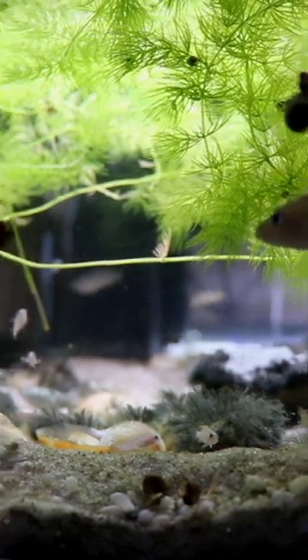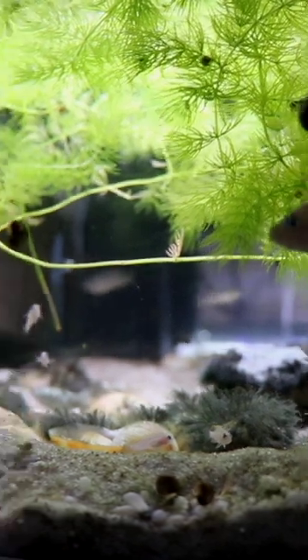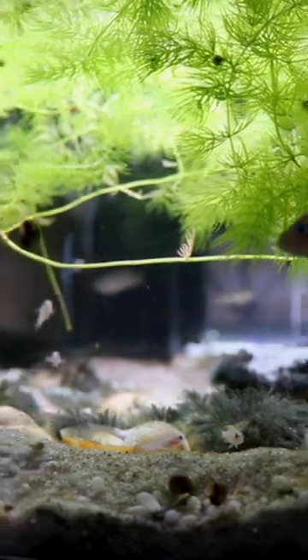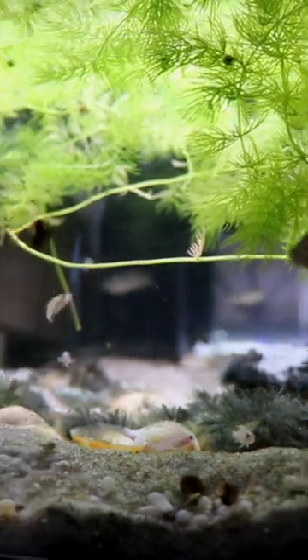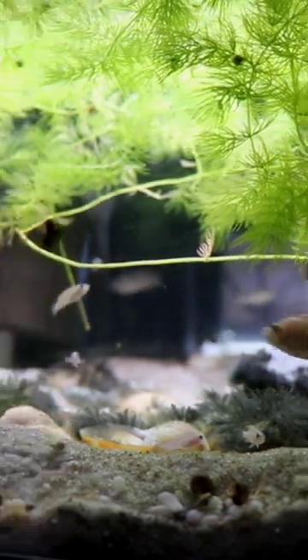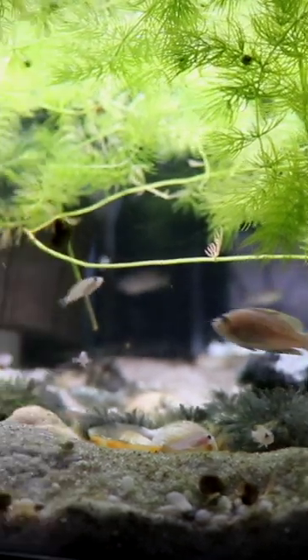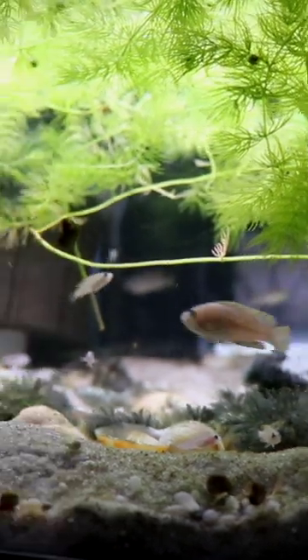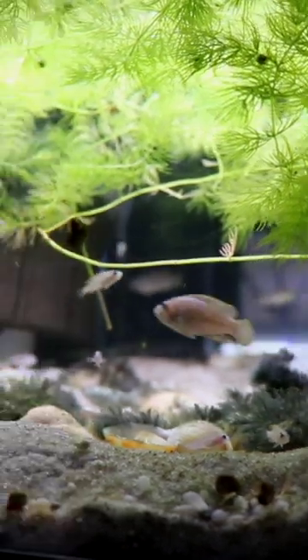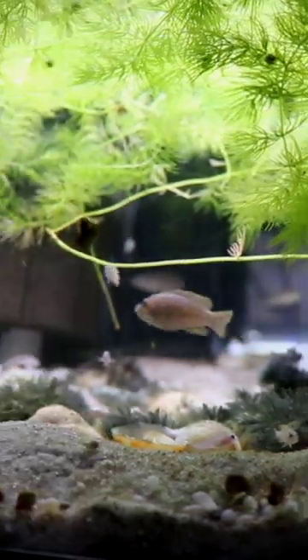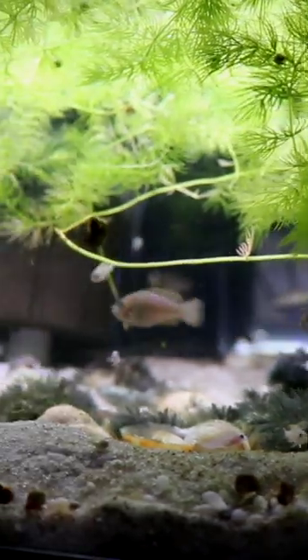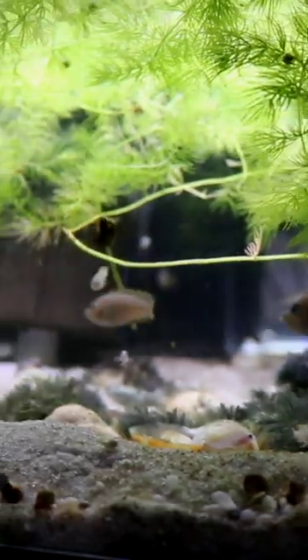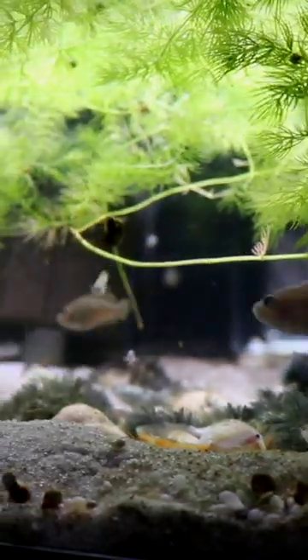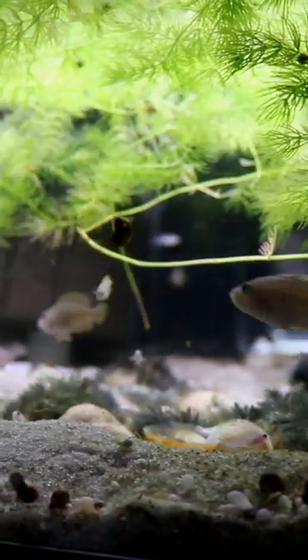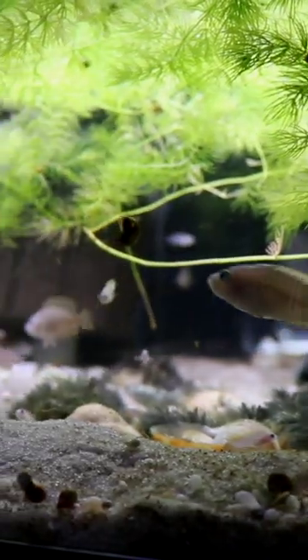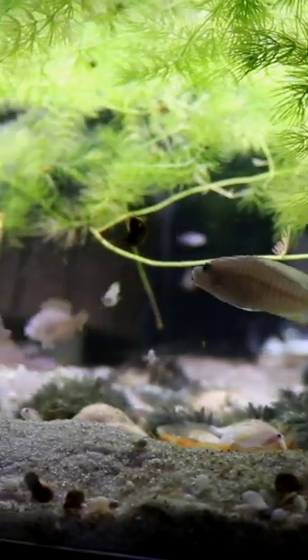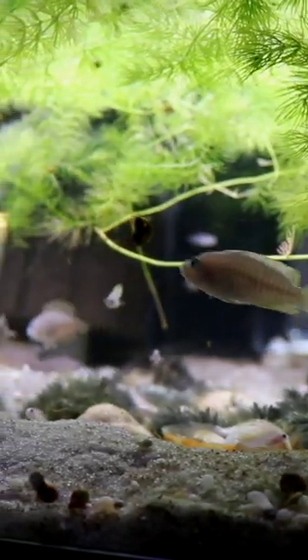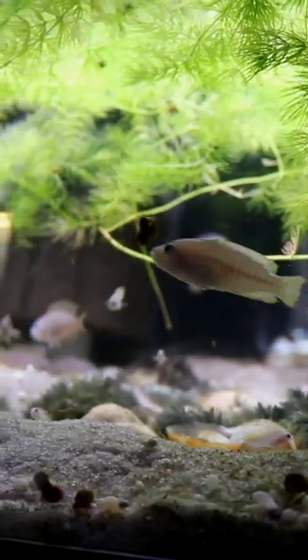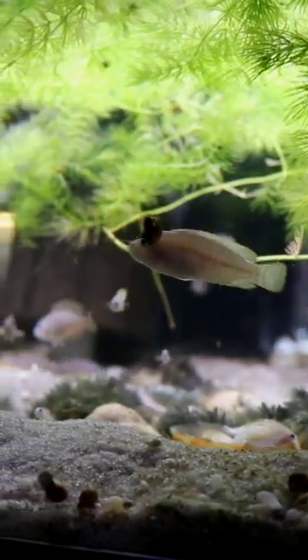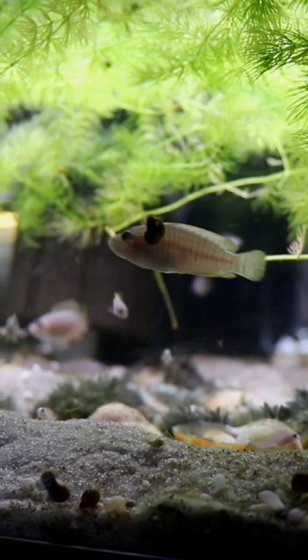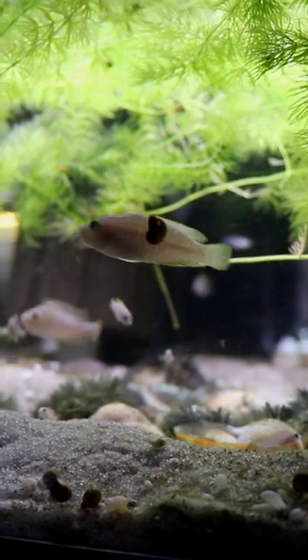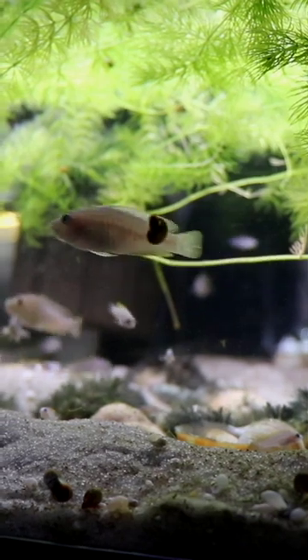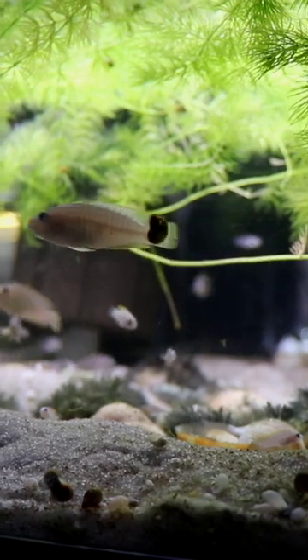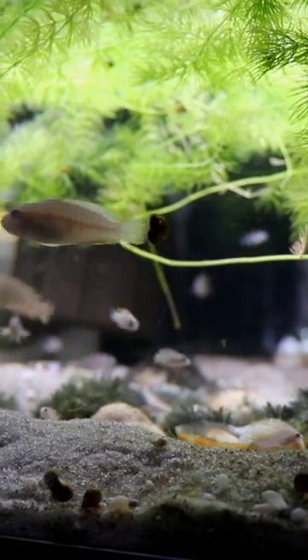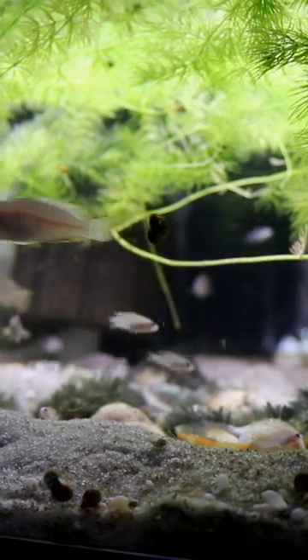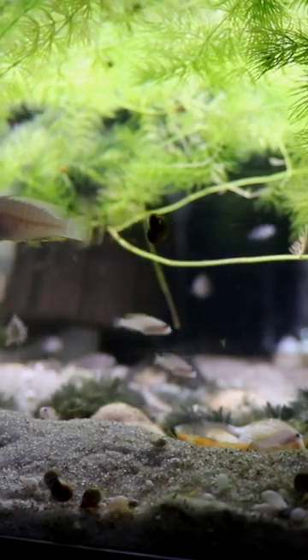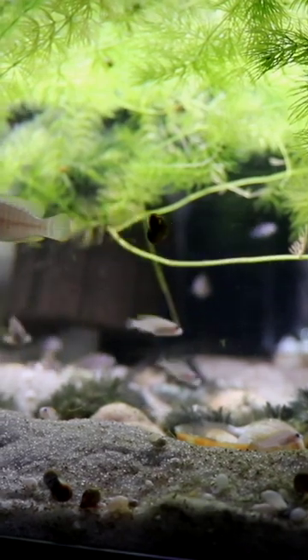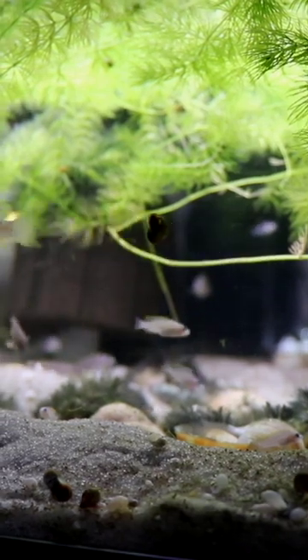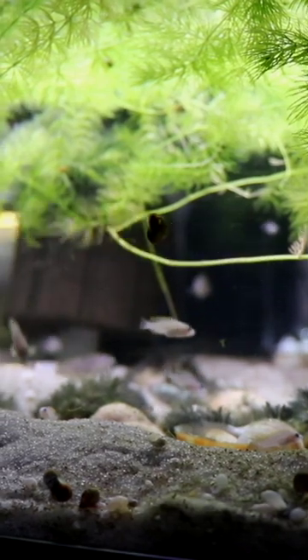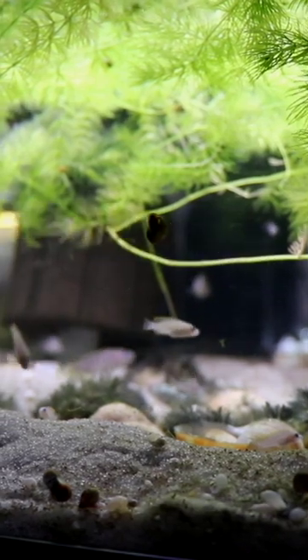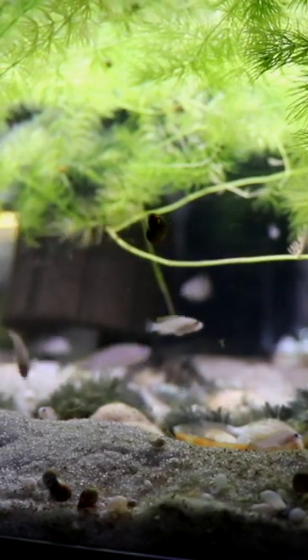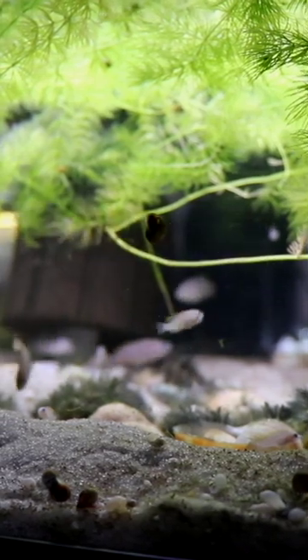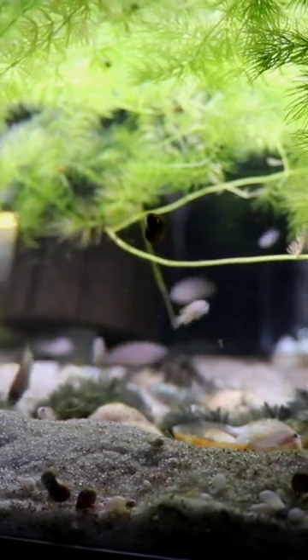So if you've got a shell dweller tank and you want to add some plants, the hornwort might be a really nice floating option for you.